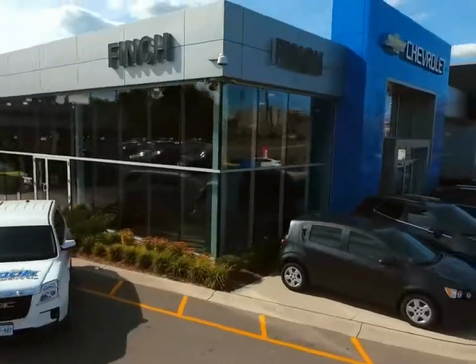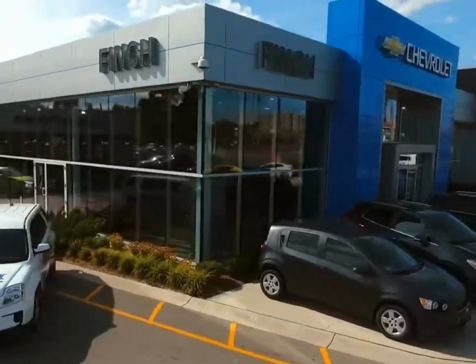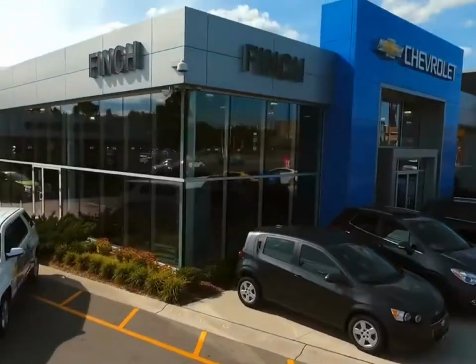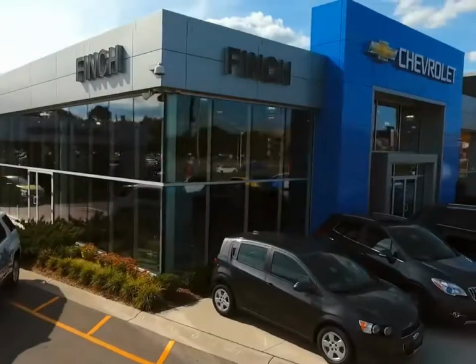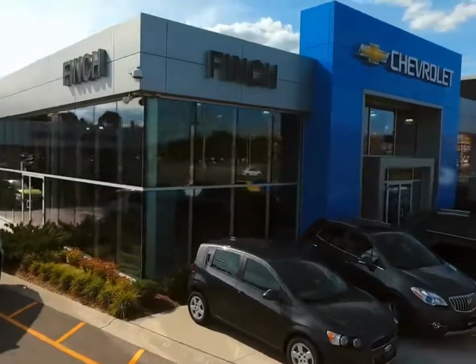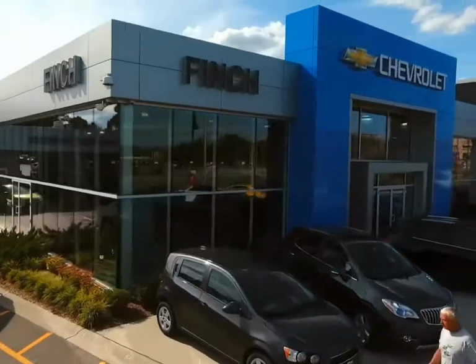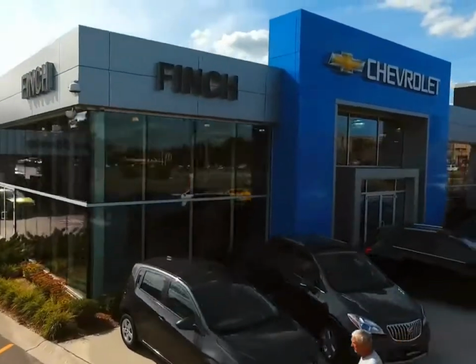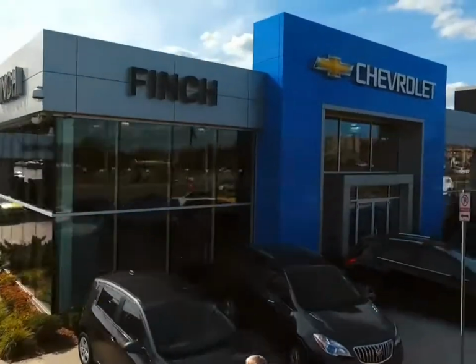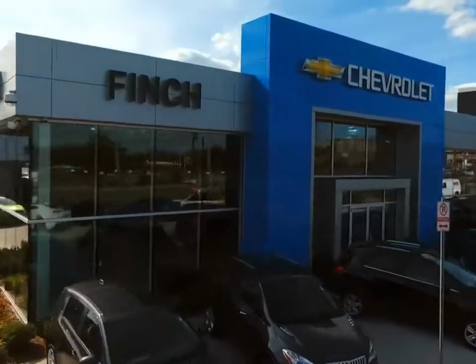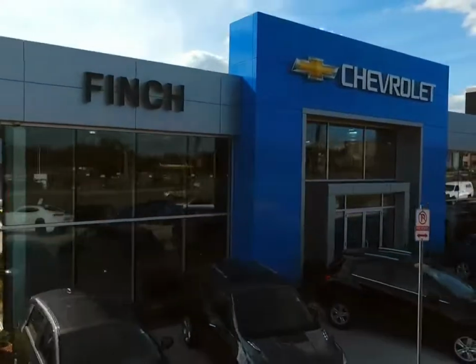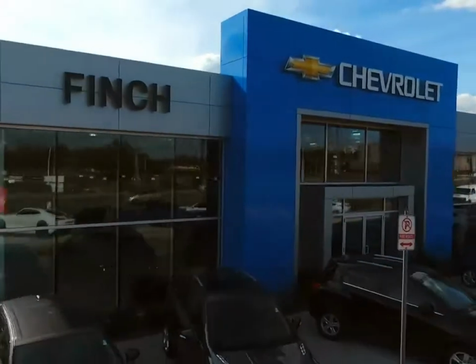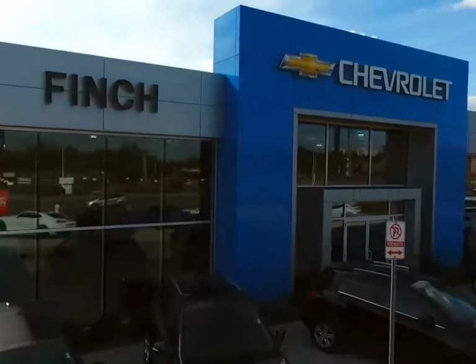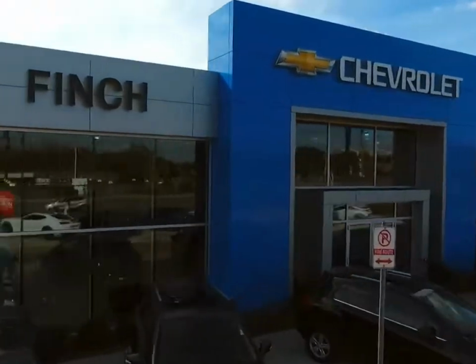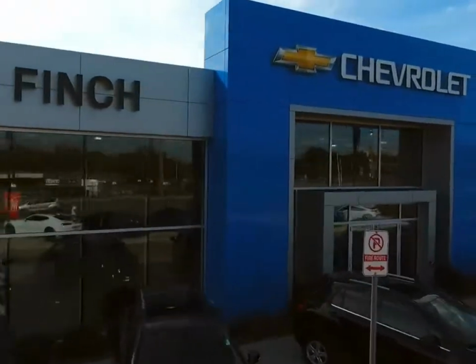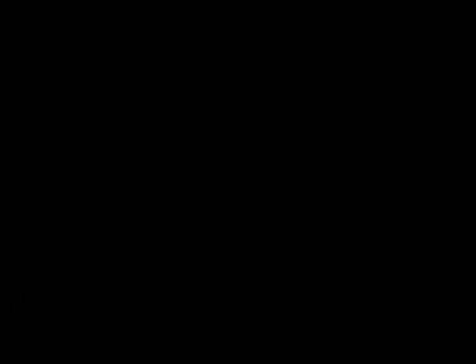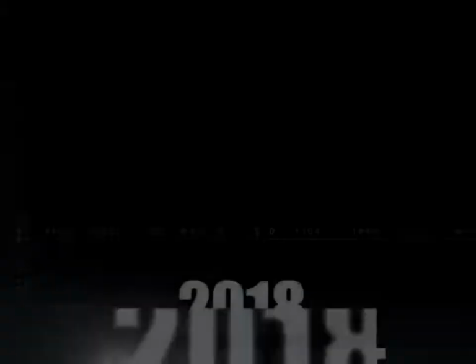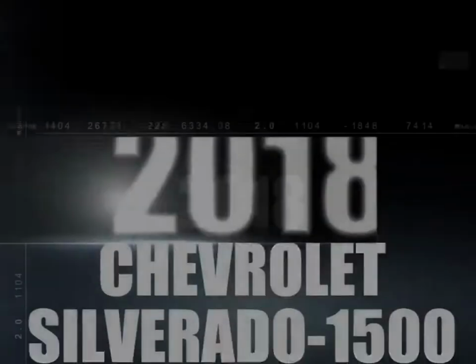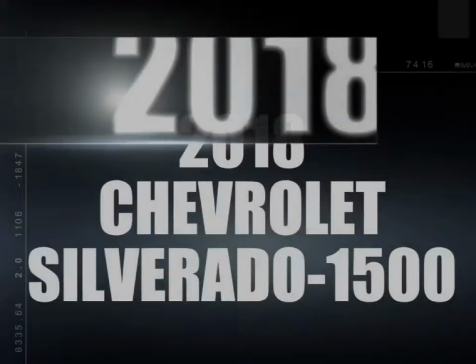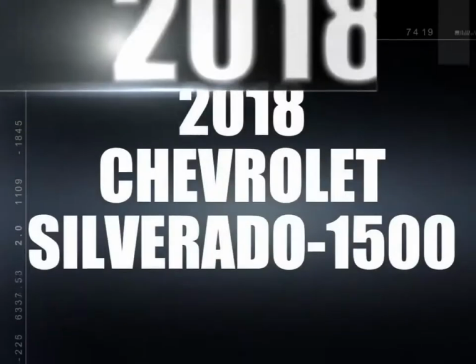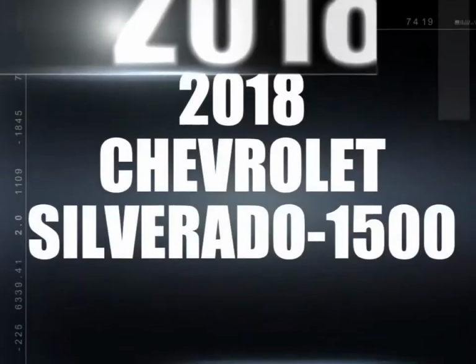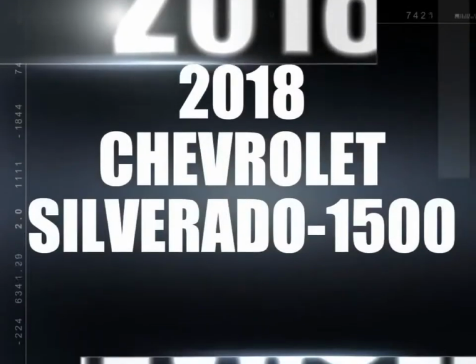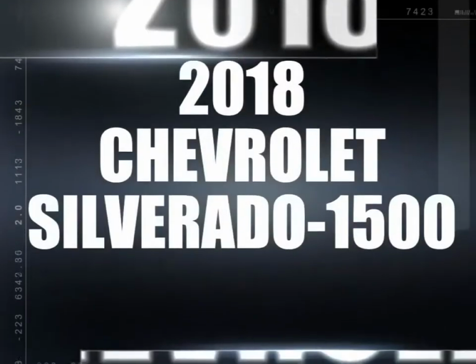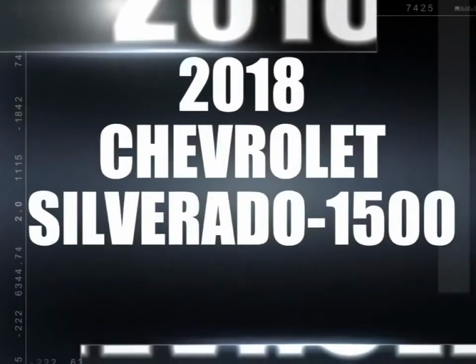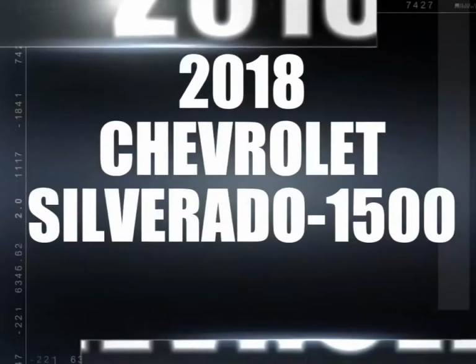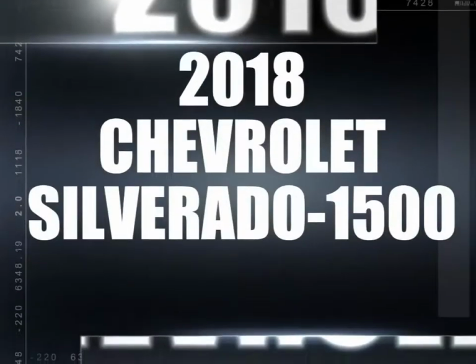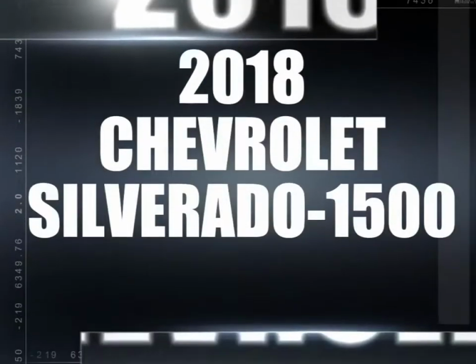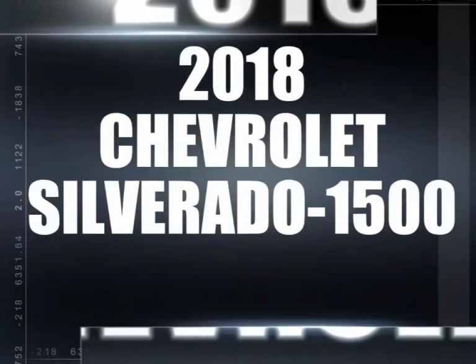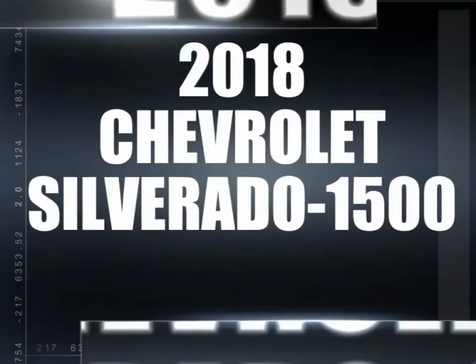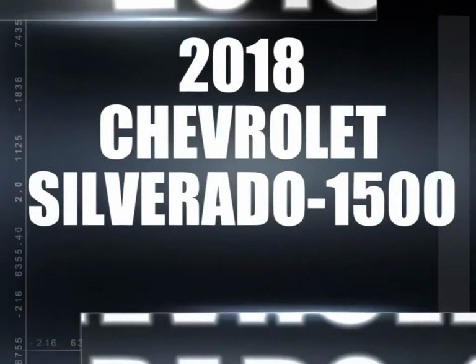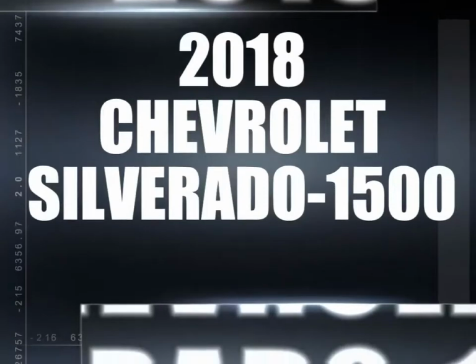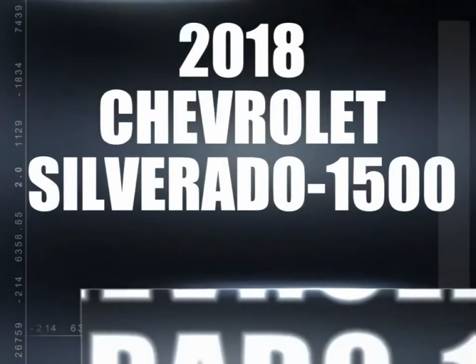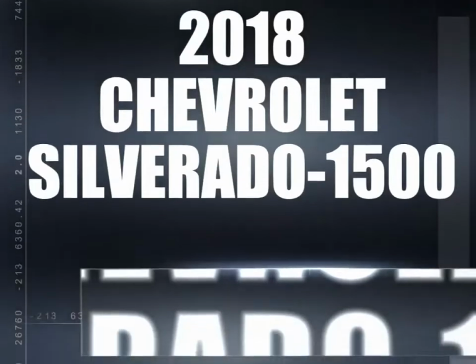Welcome to Finch Chevrolet. Today we're looking at a 2018 Chevrolet Silverado 1500.